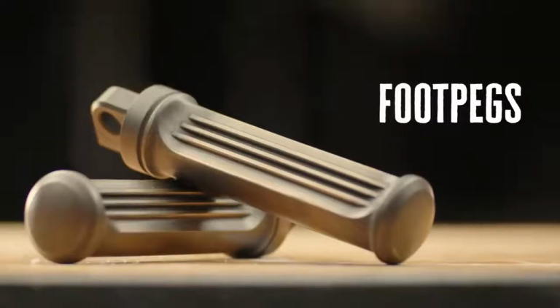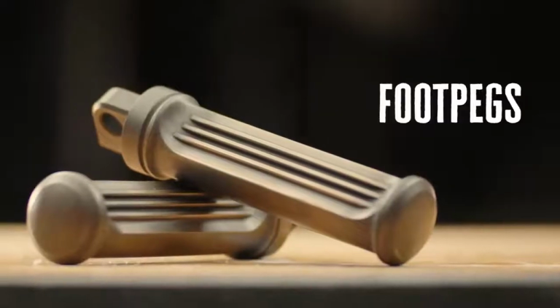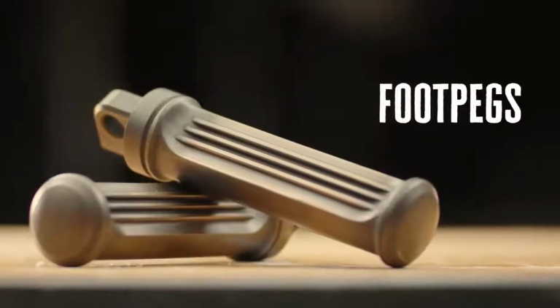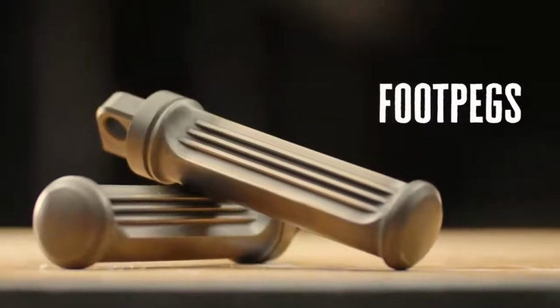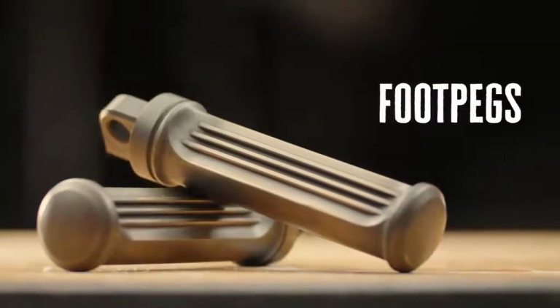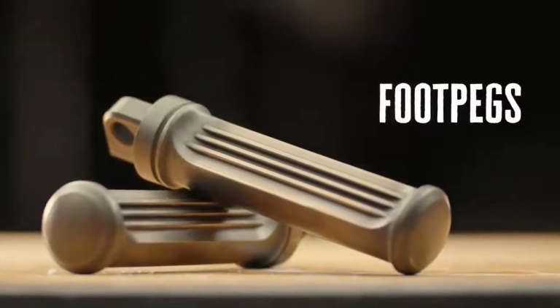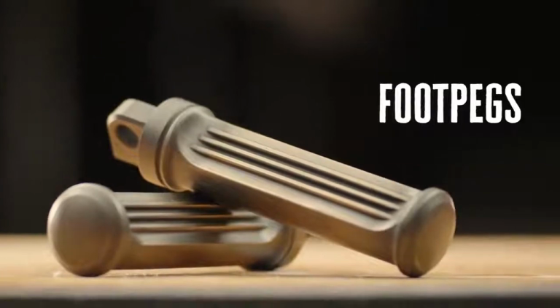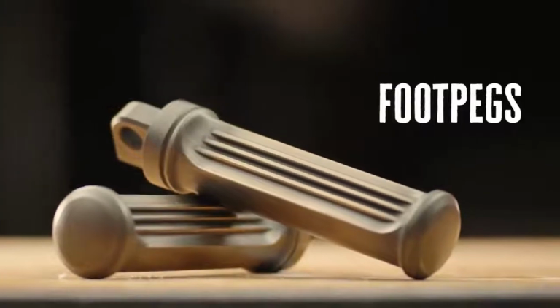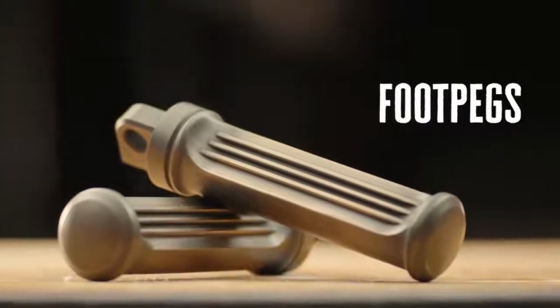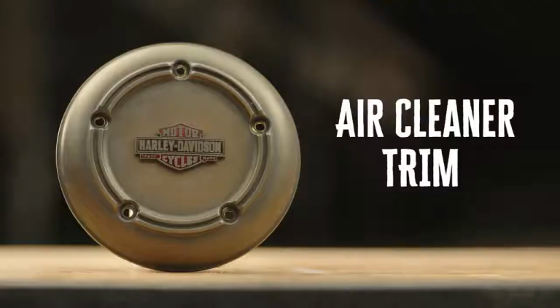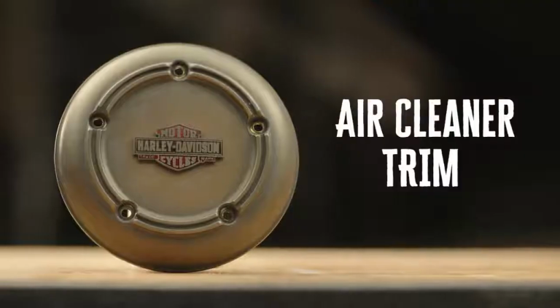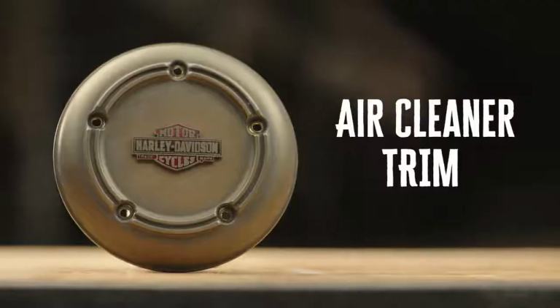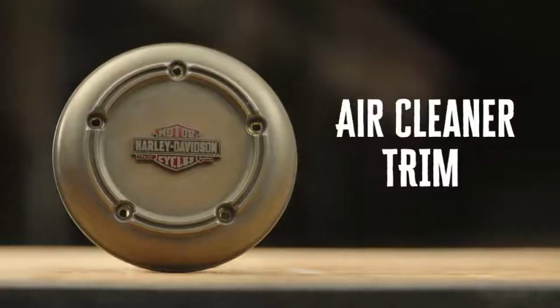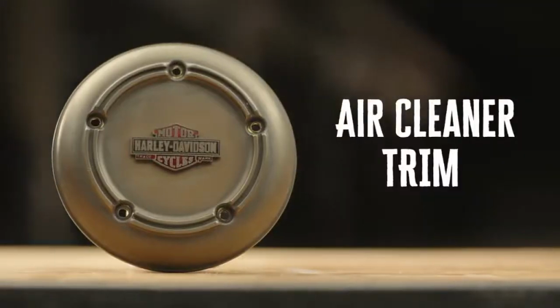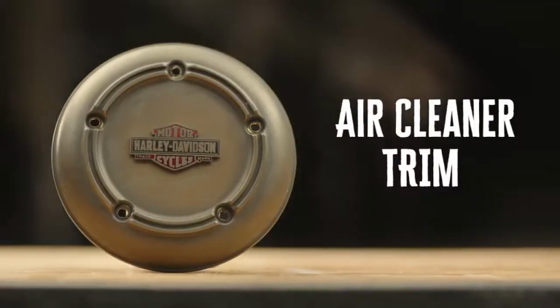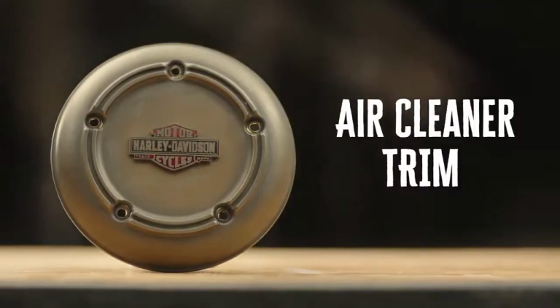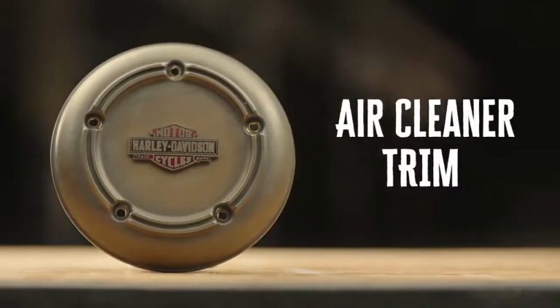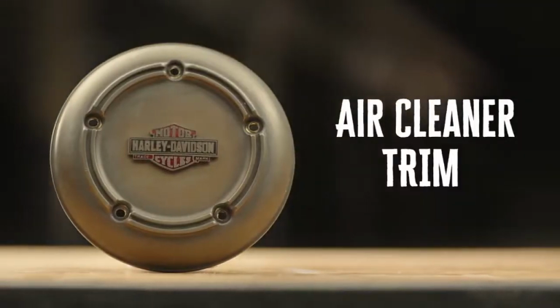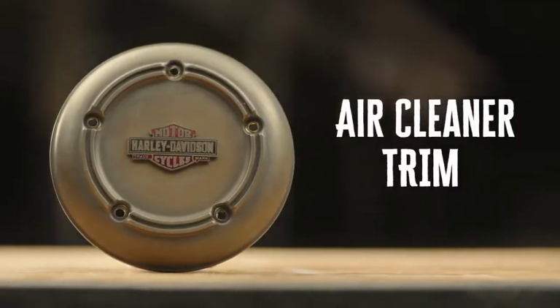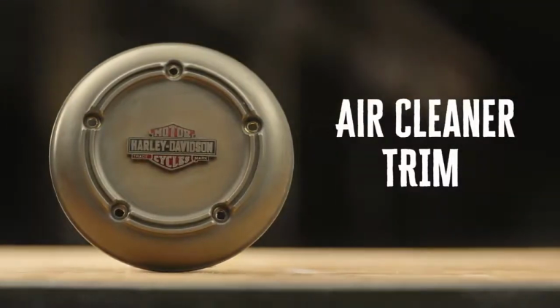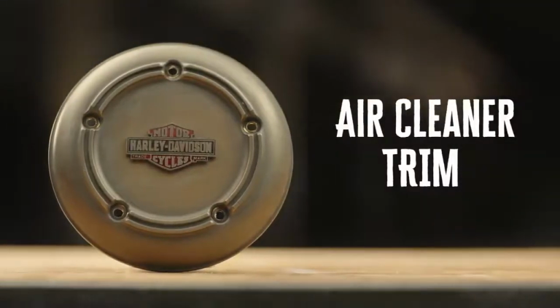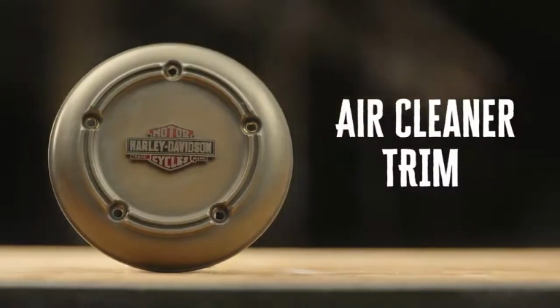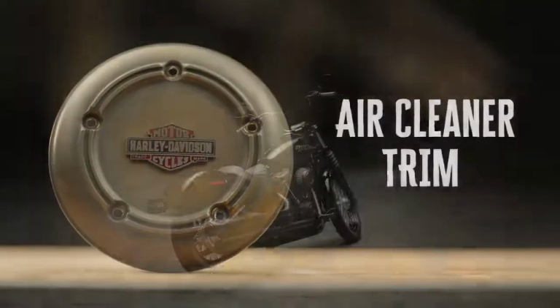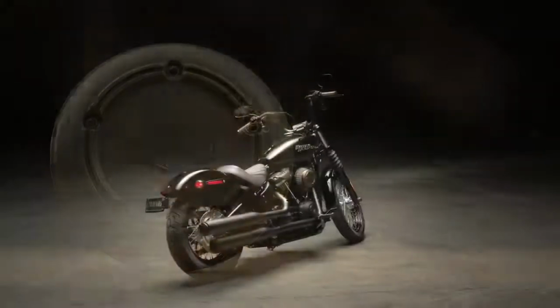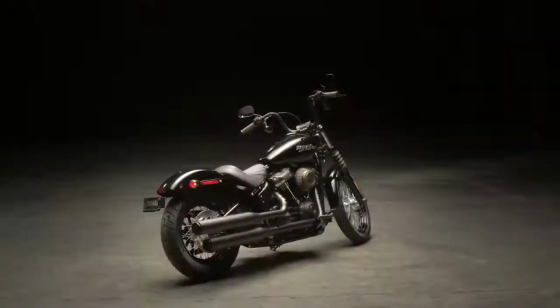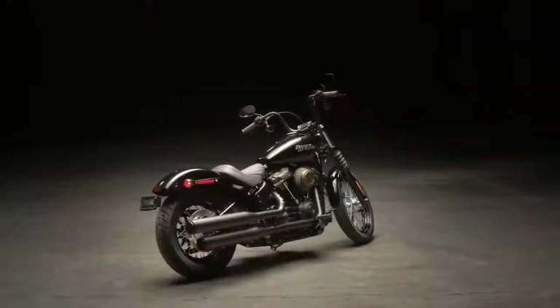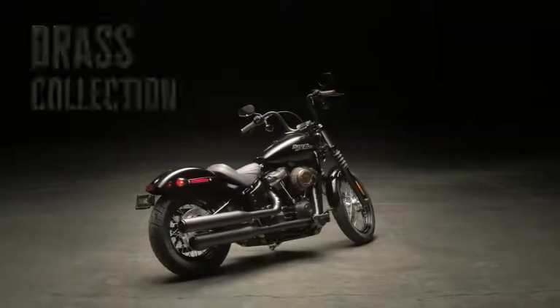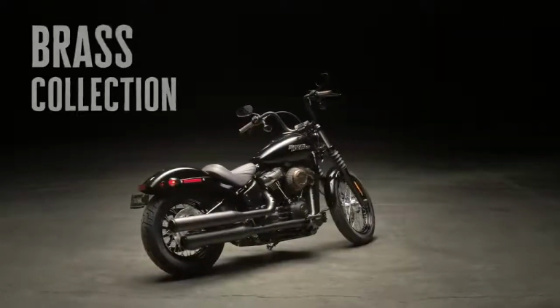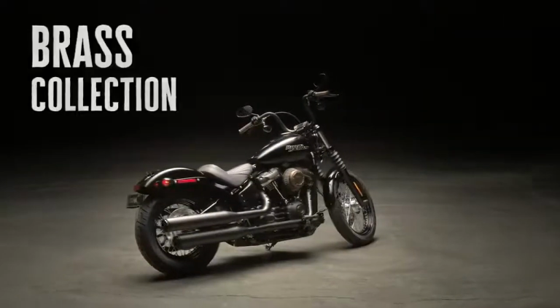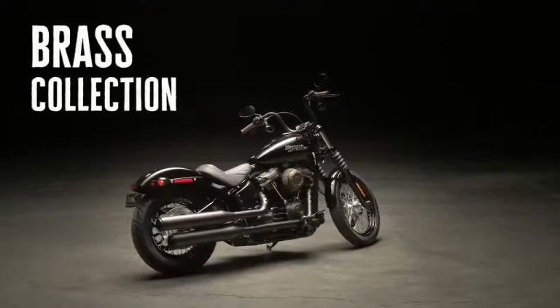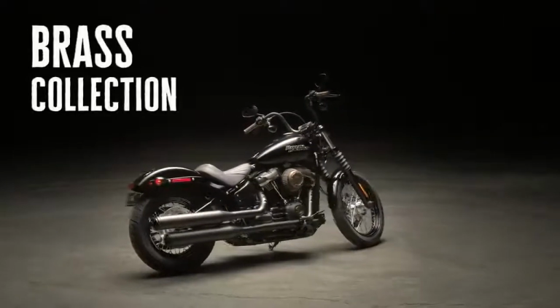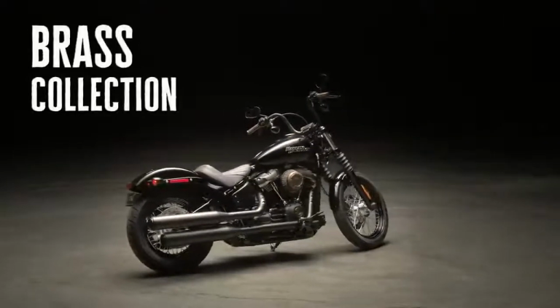Every piece has a story to tell. Start yours today with the Brass Collection from Harley-Davidson.